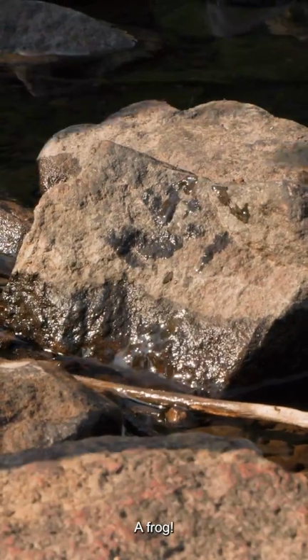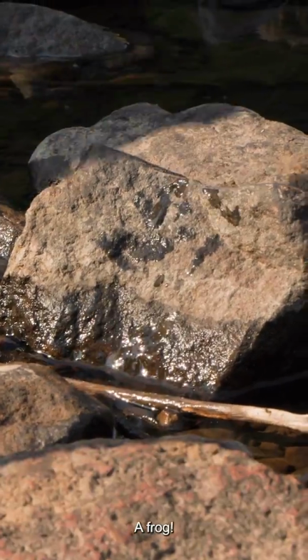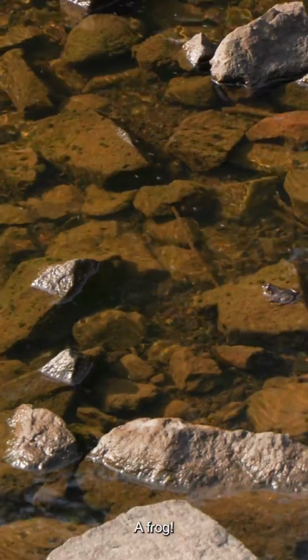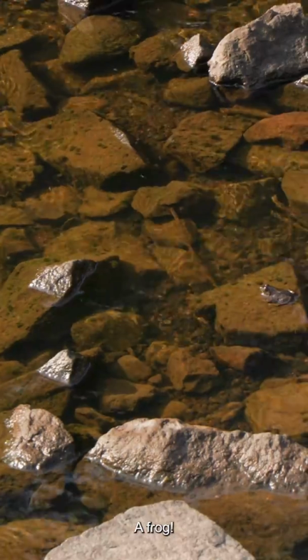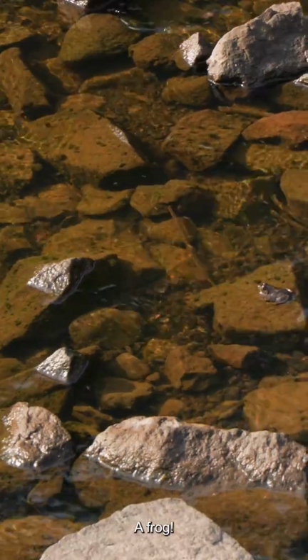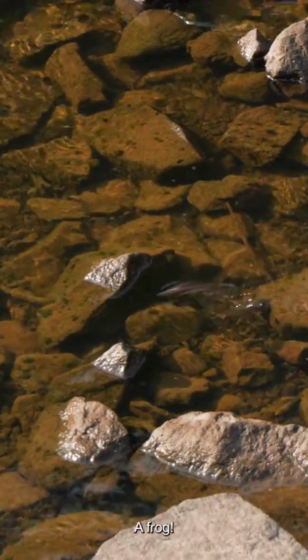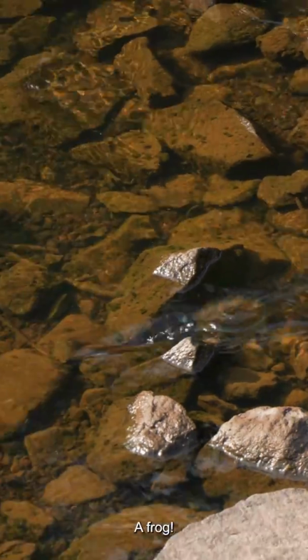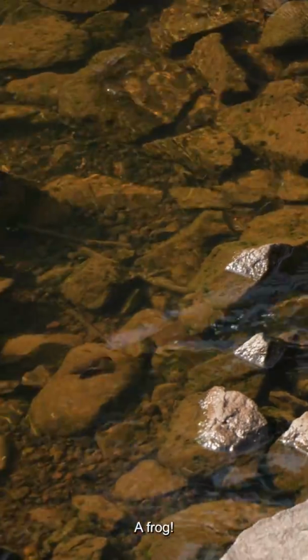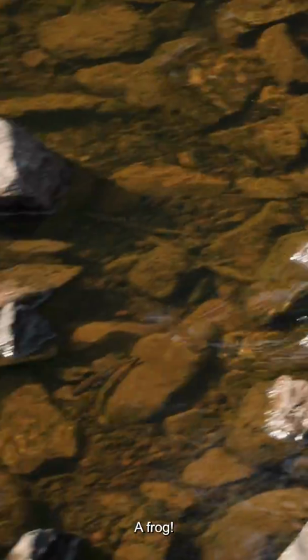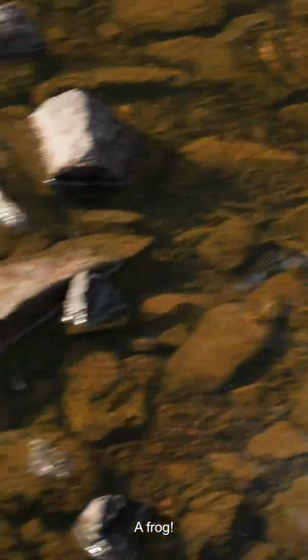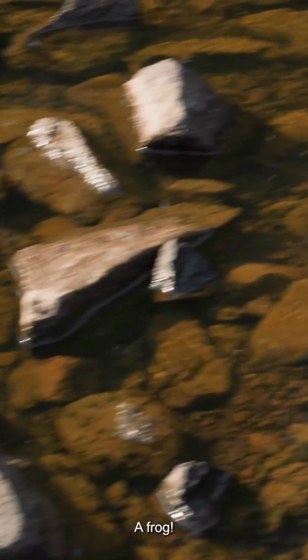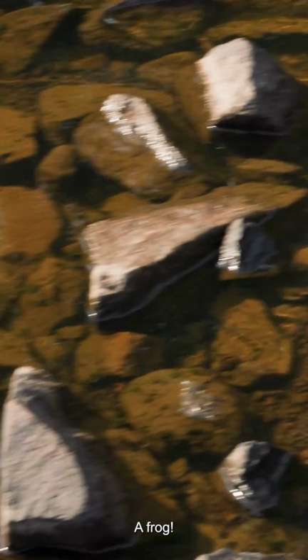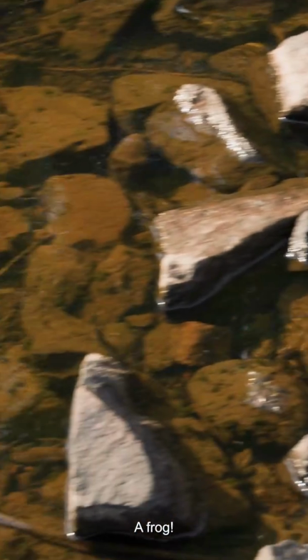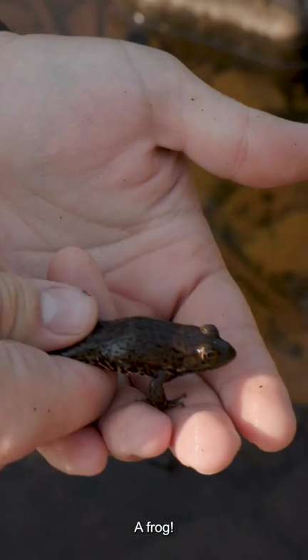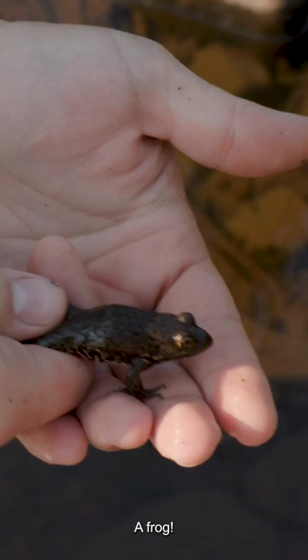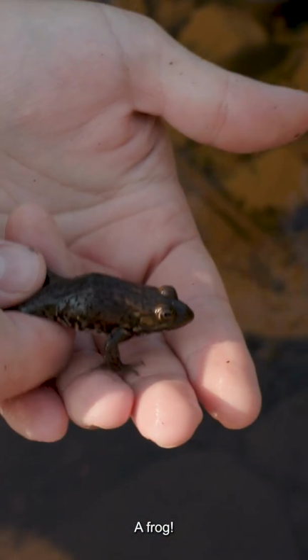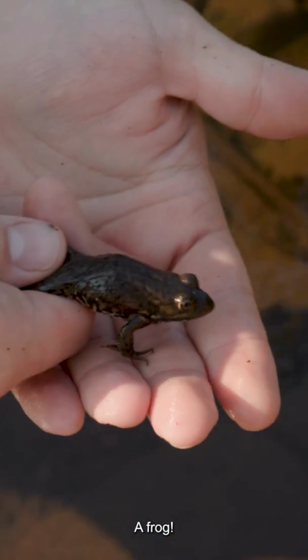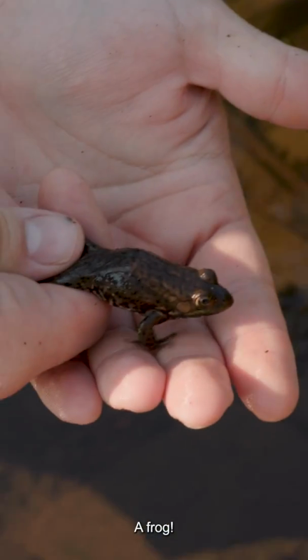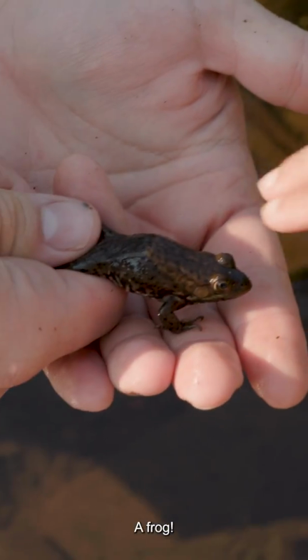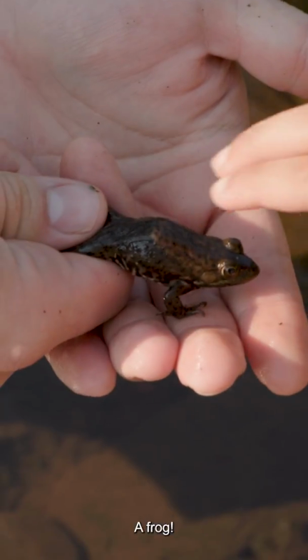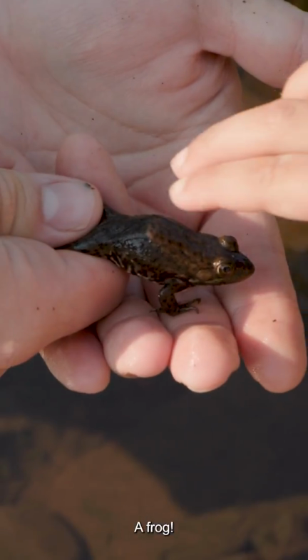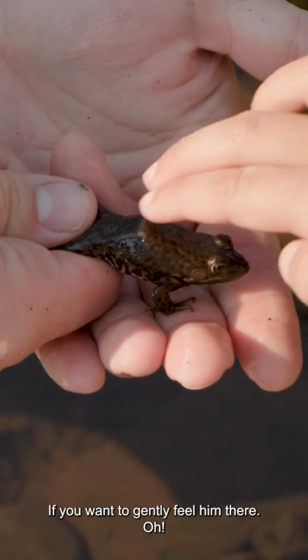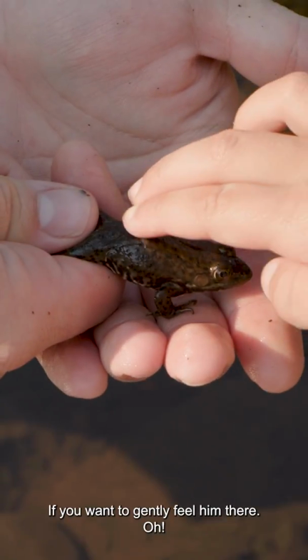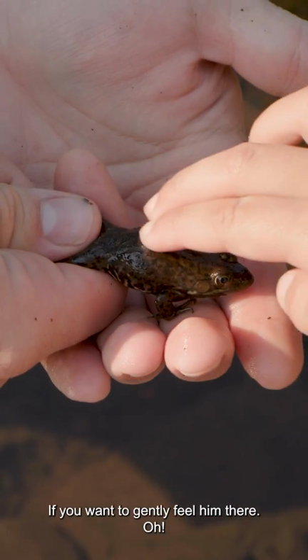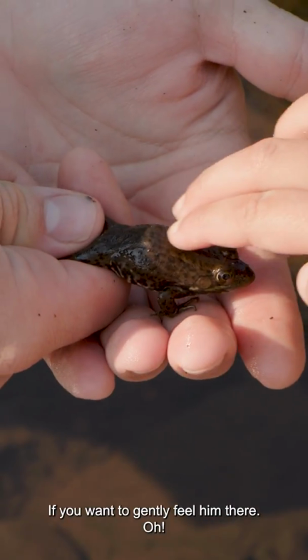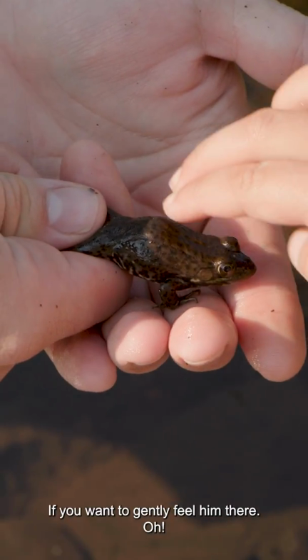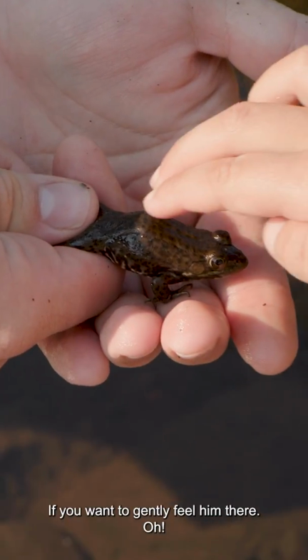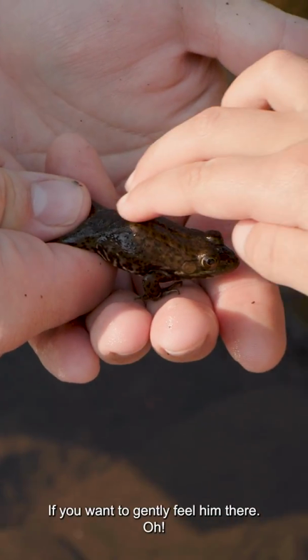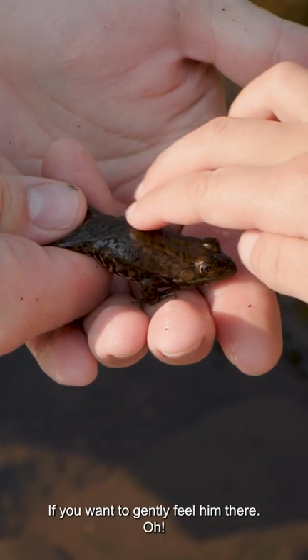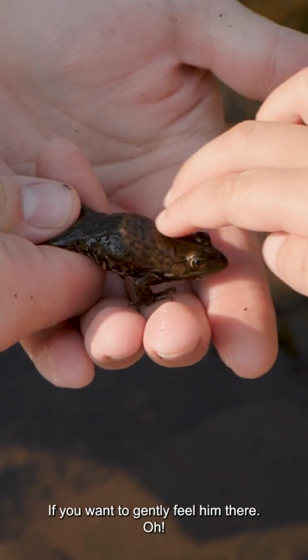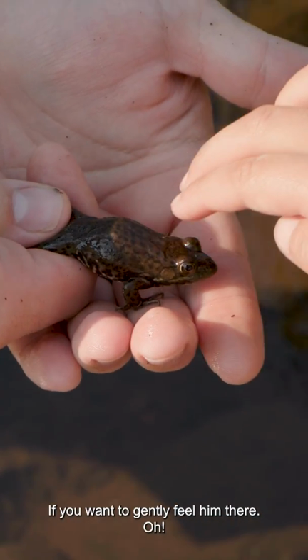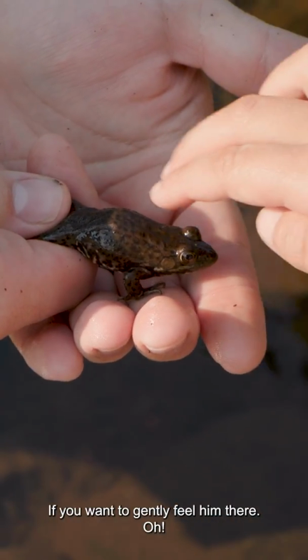Oh look, a crayfish! A frog! If you want to gently feel him there.